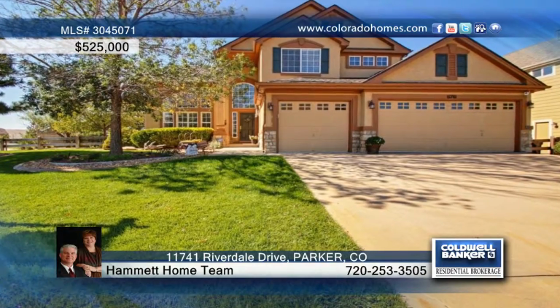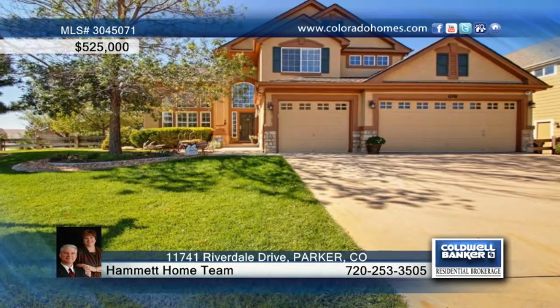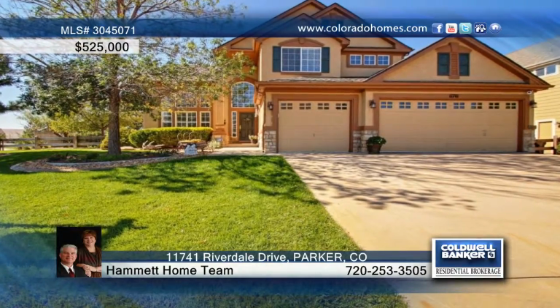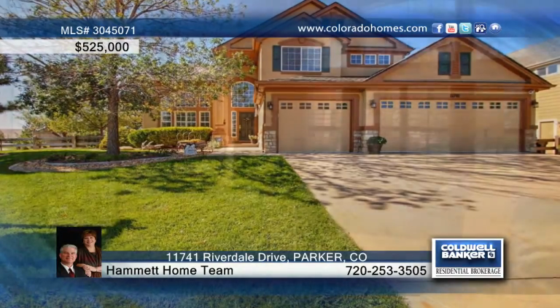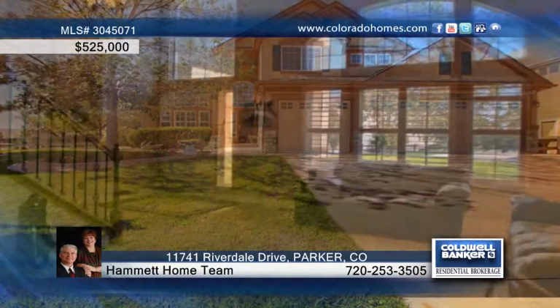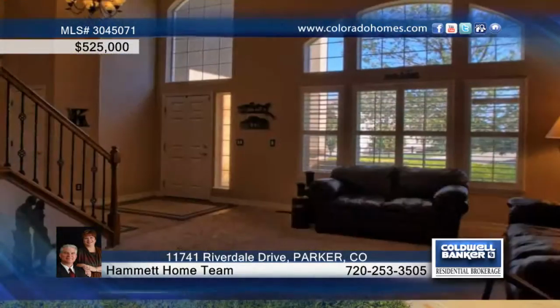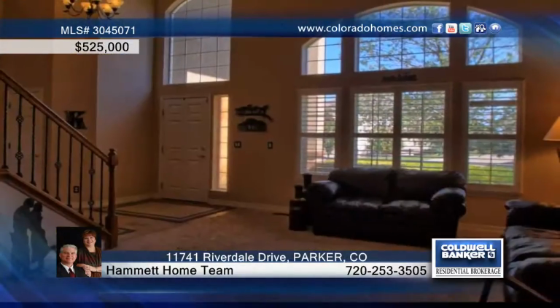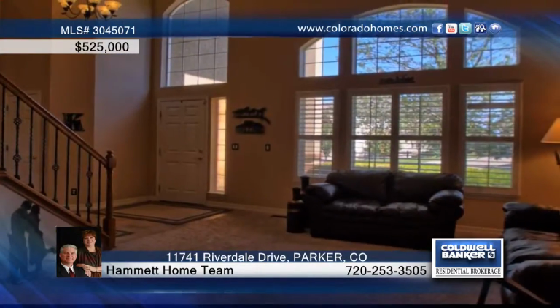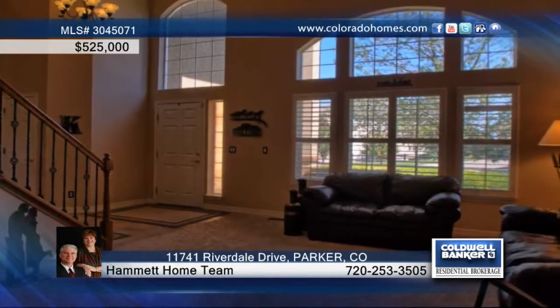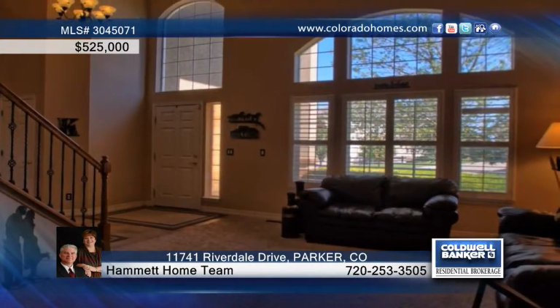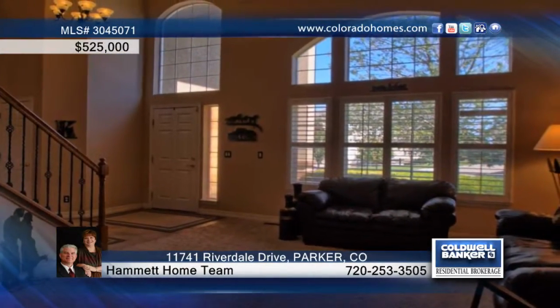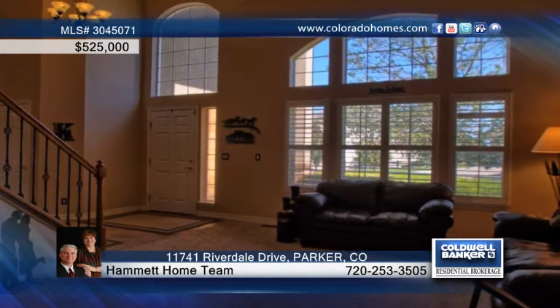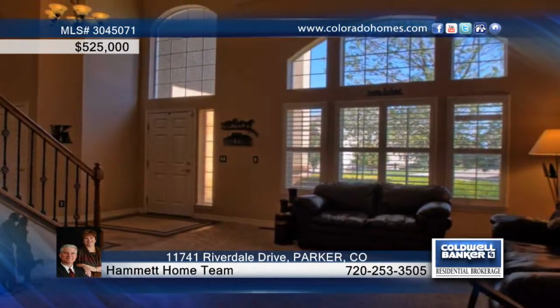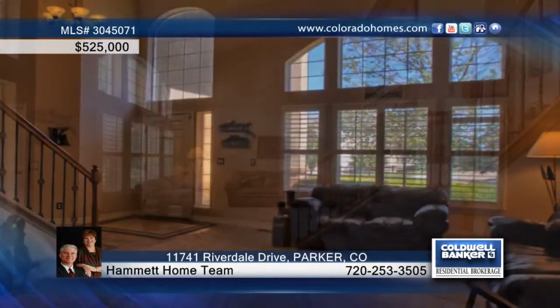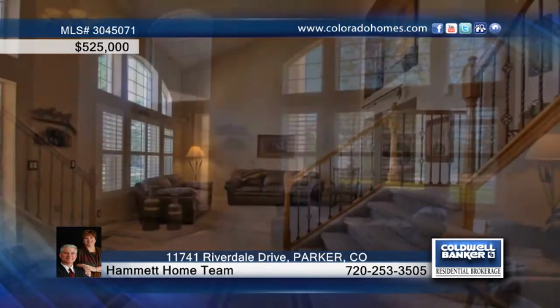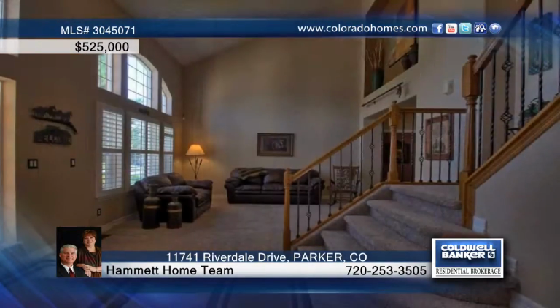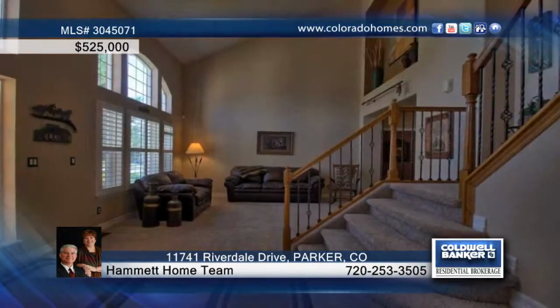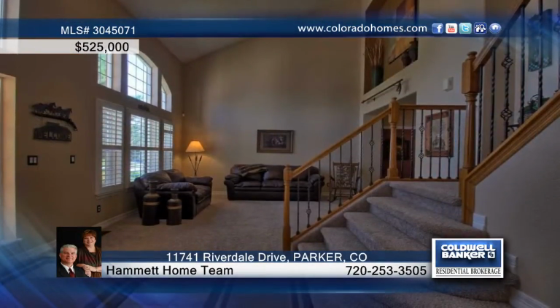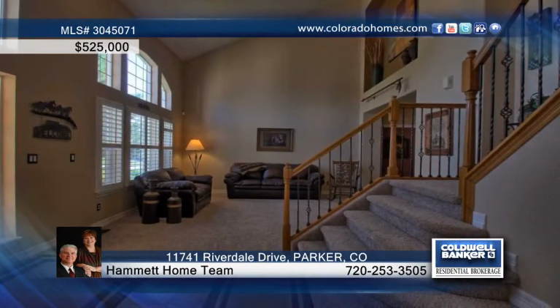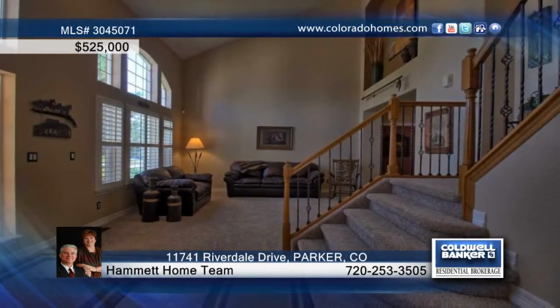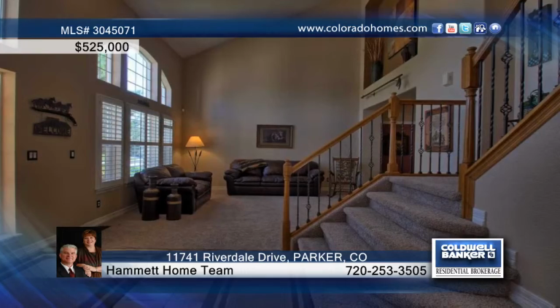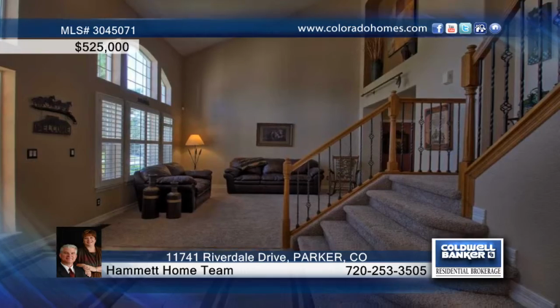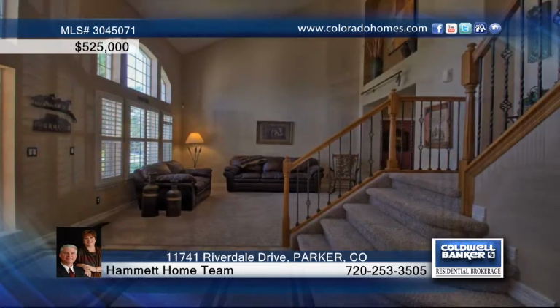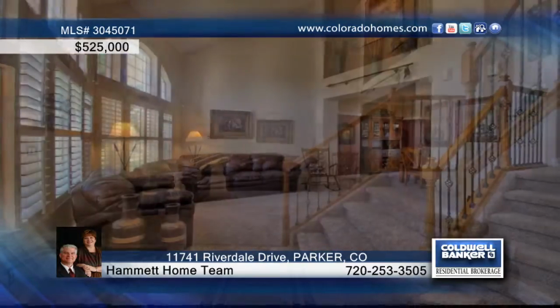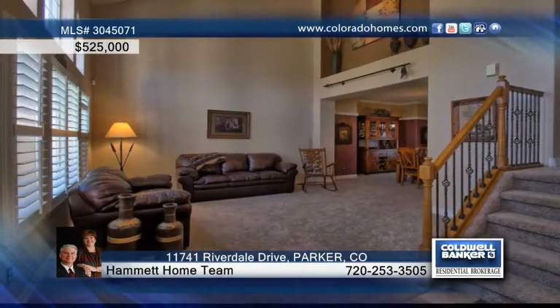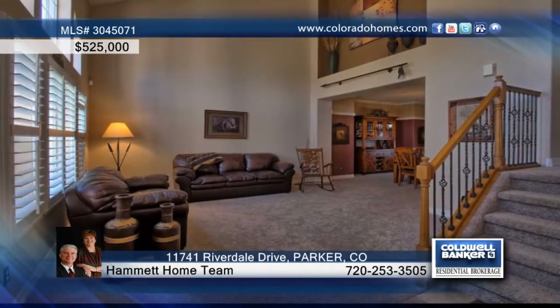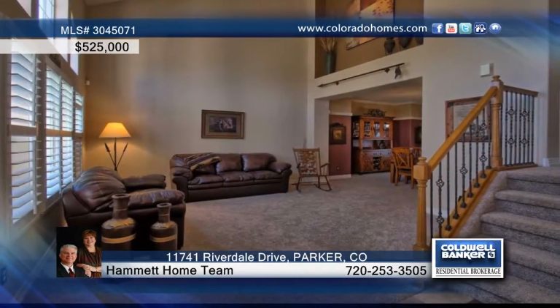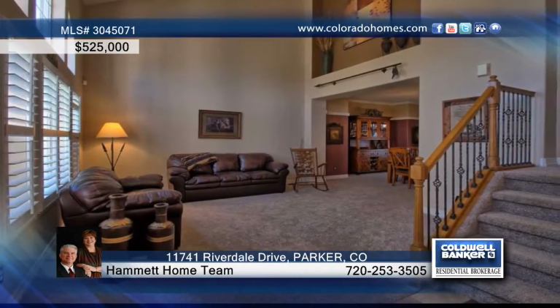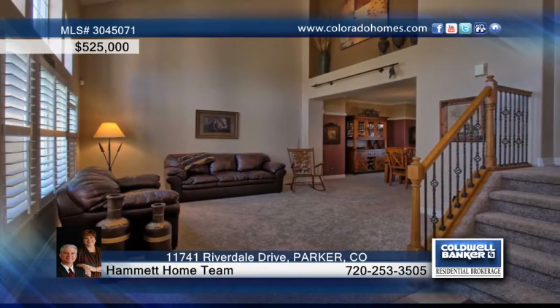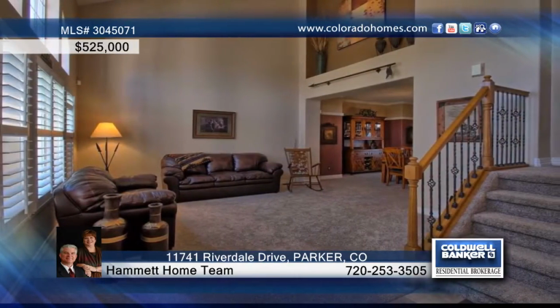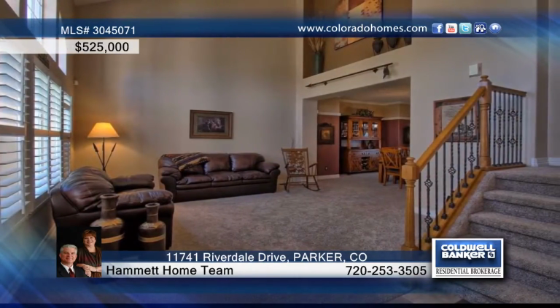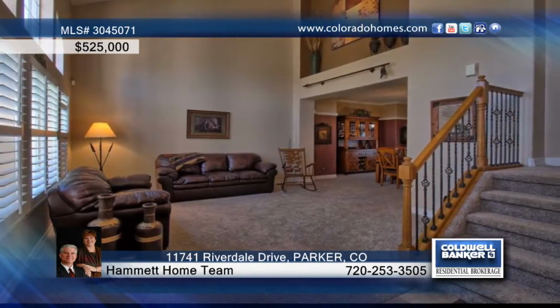Upon entering this wonderful four bedroom, three bath home, you can't help but notice the vaulted living room and open stairway.